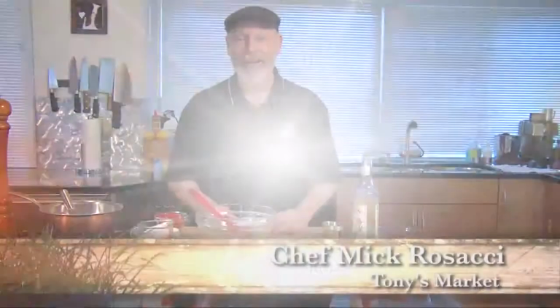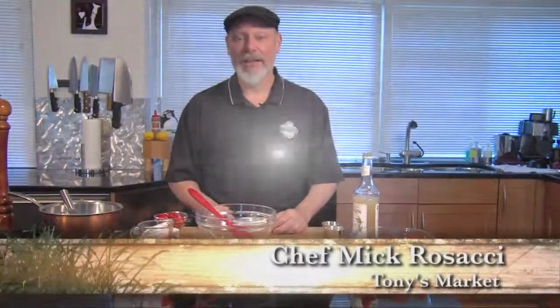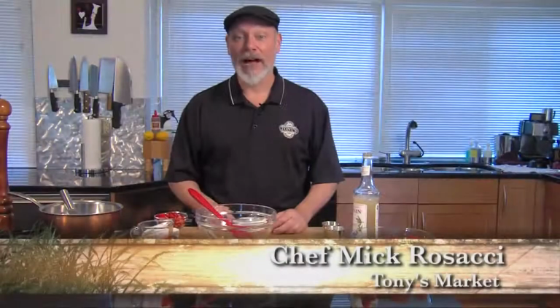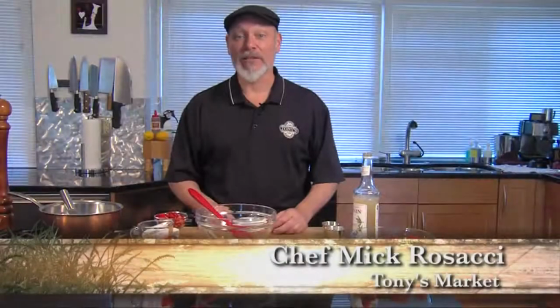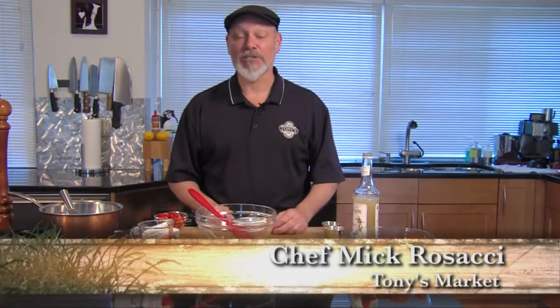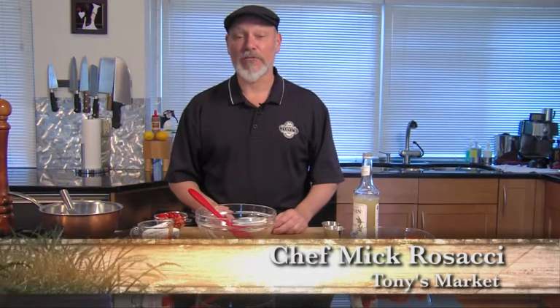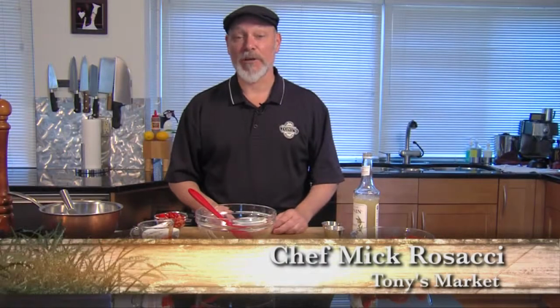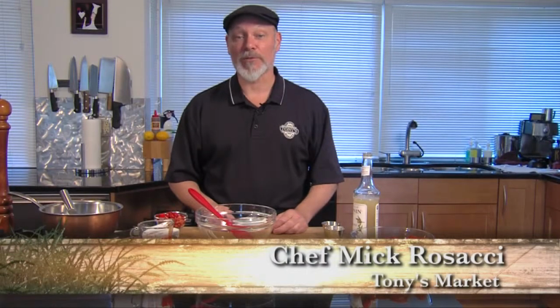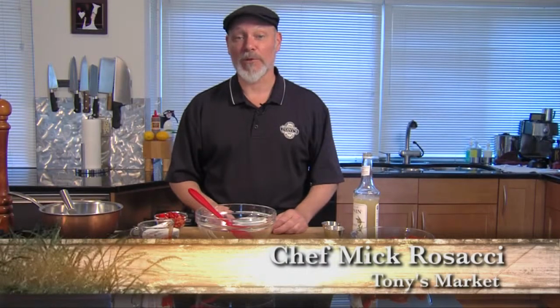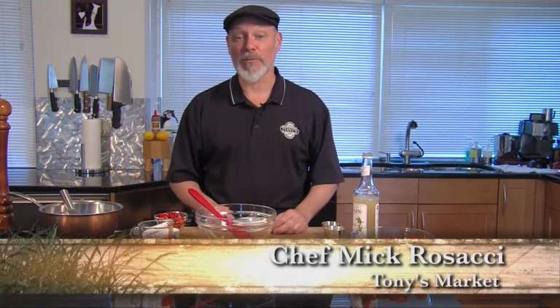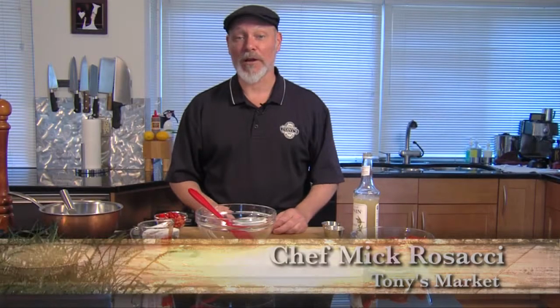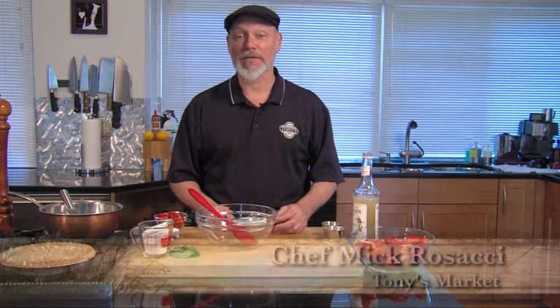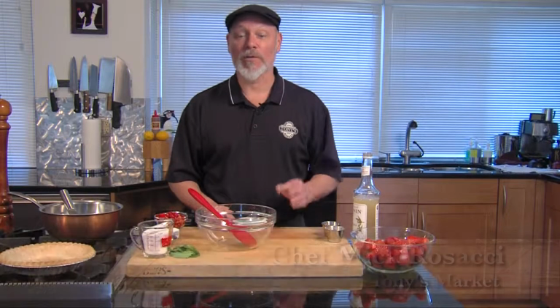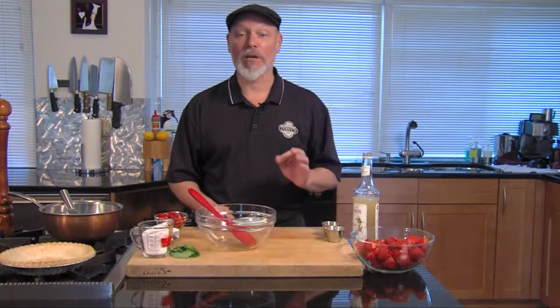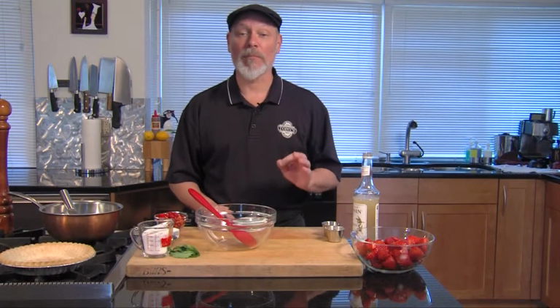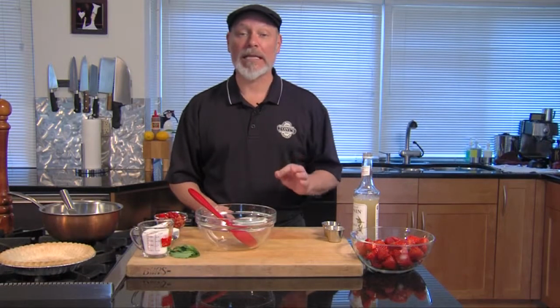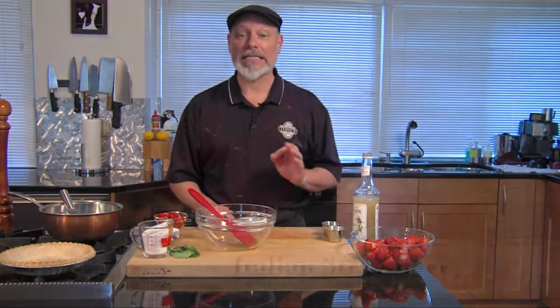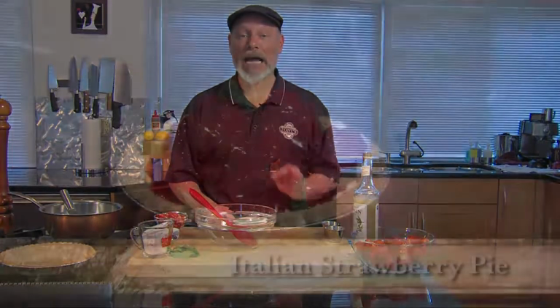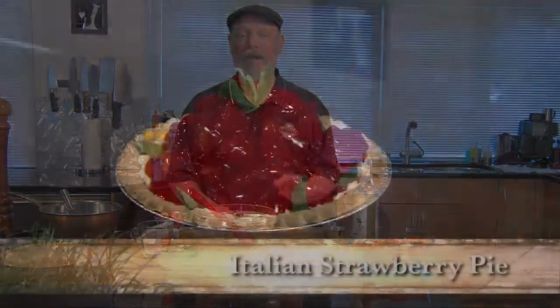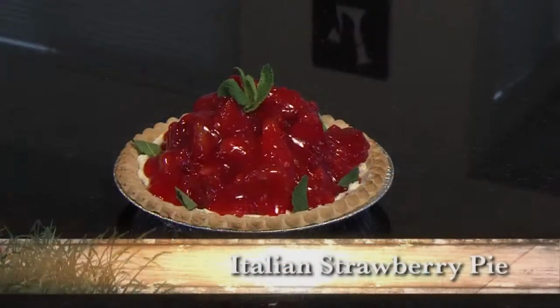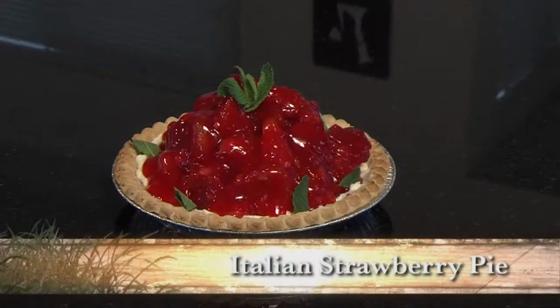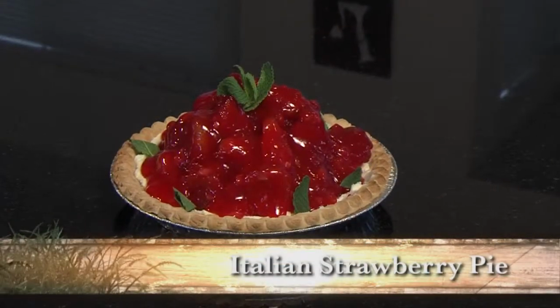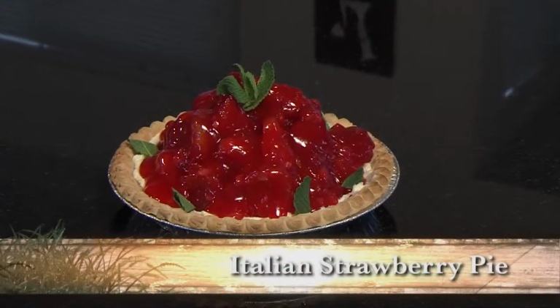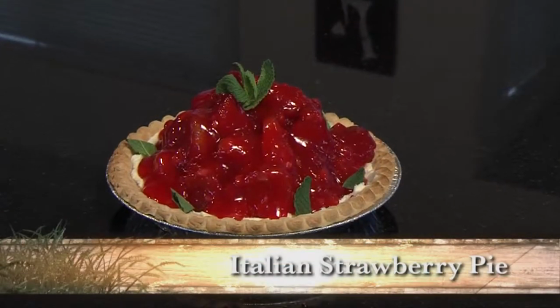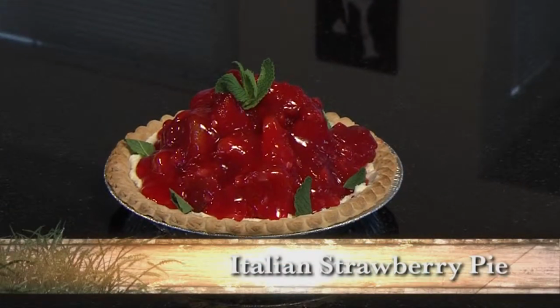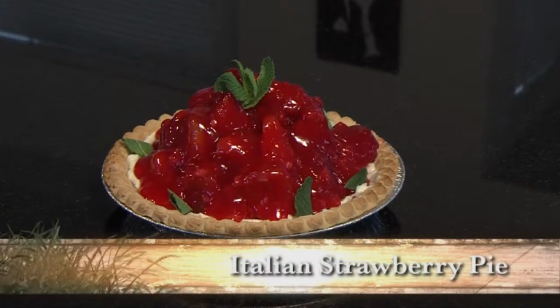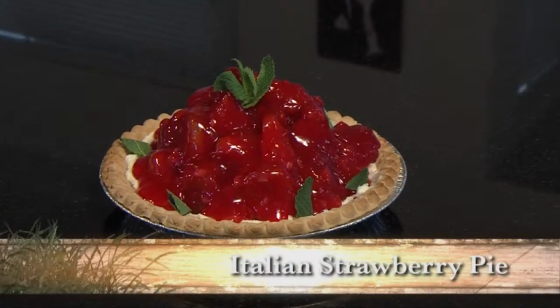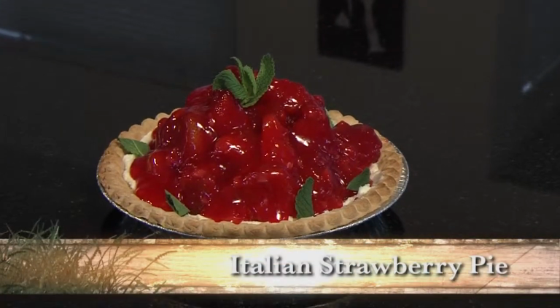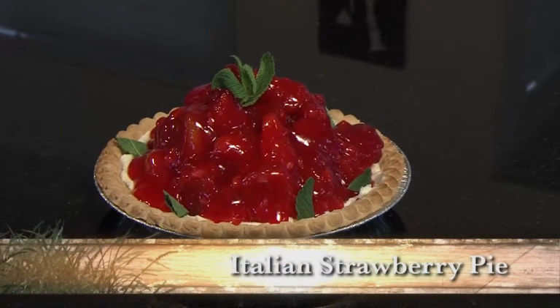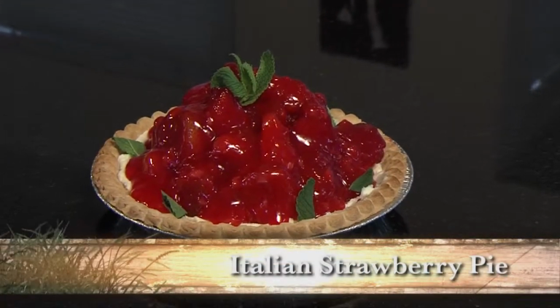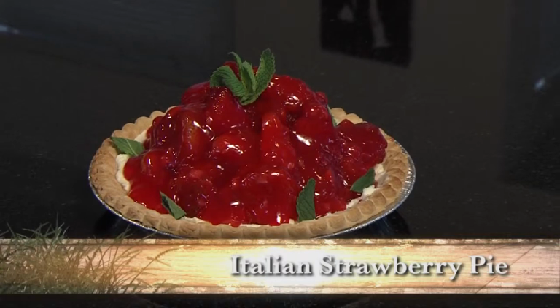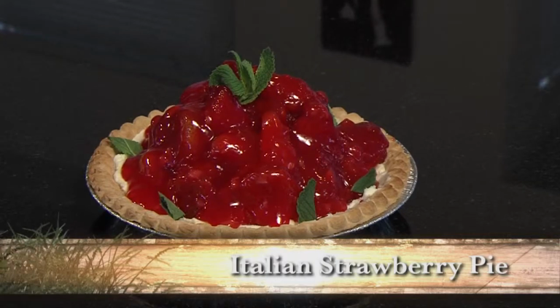Hi, this is Chef Mick from Tony's Markets. We're going to make an Italian strawberry pie with mascarpone cream.